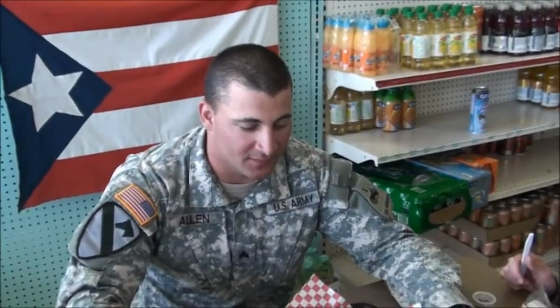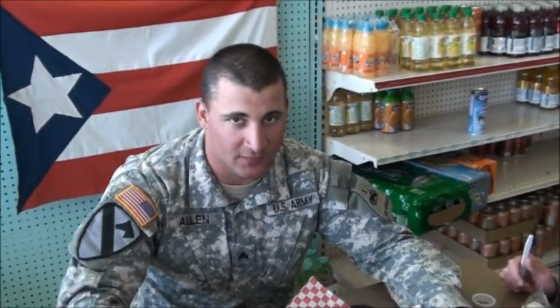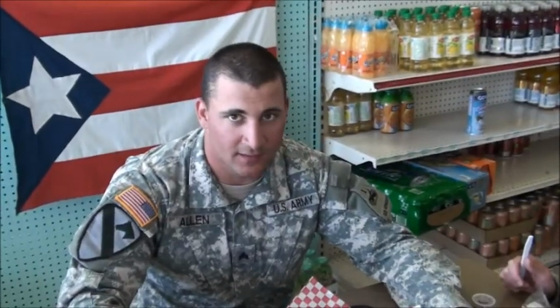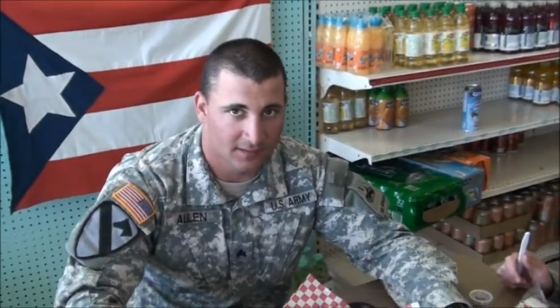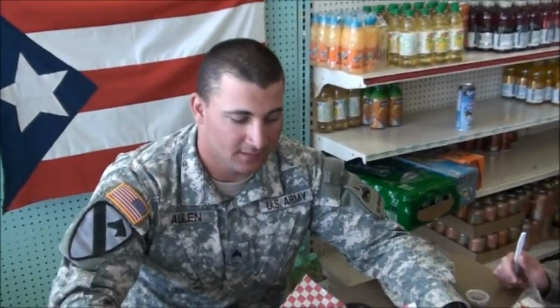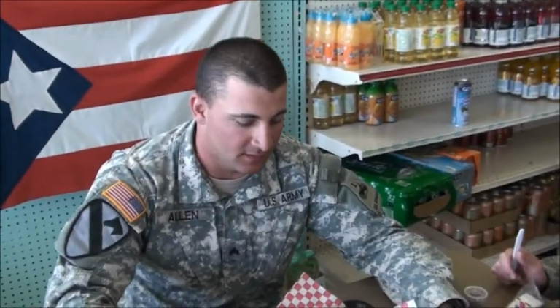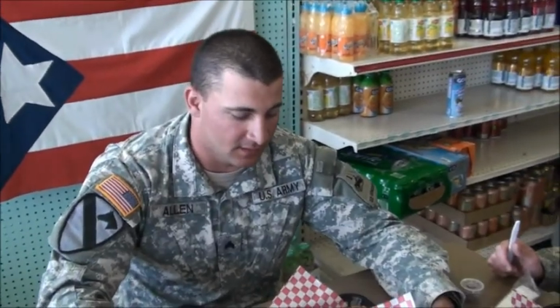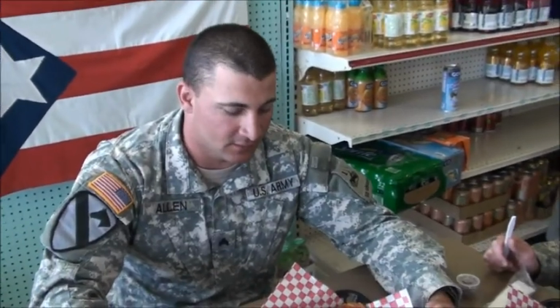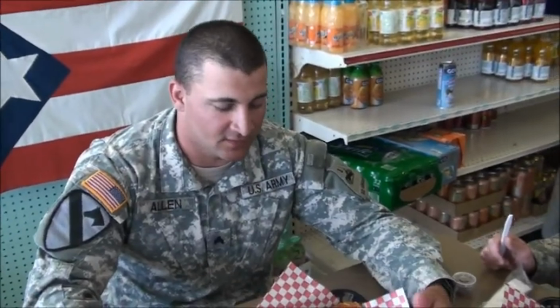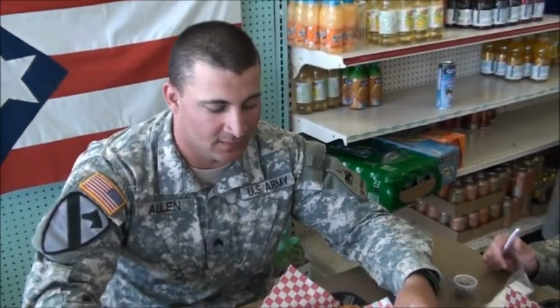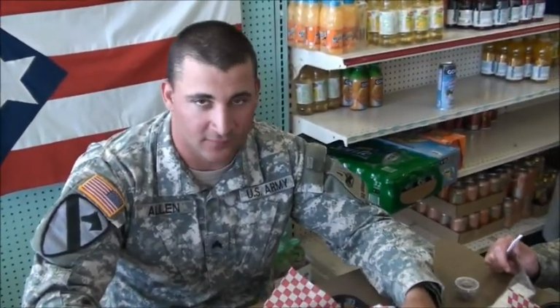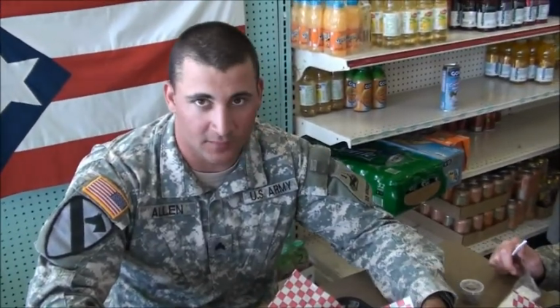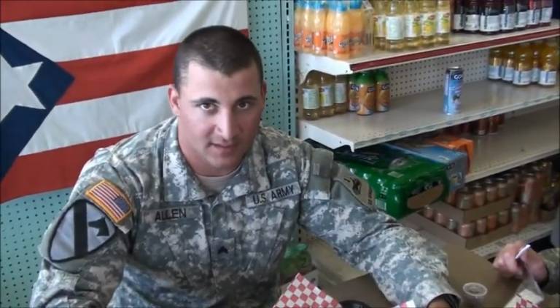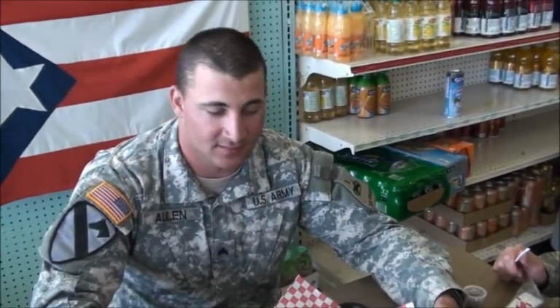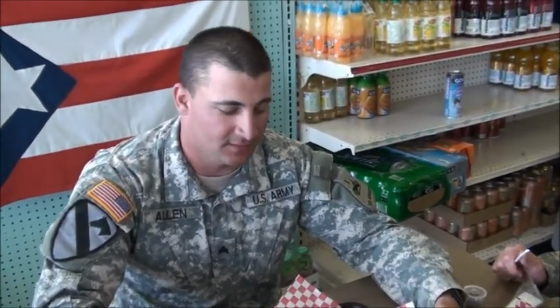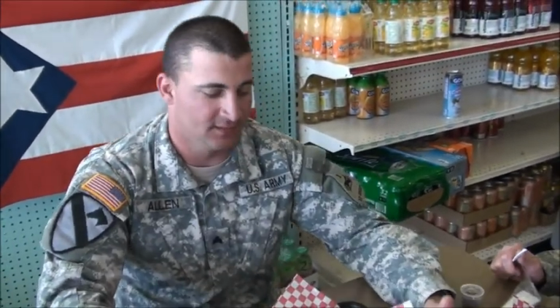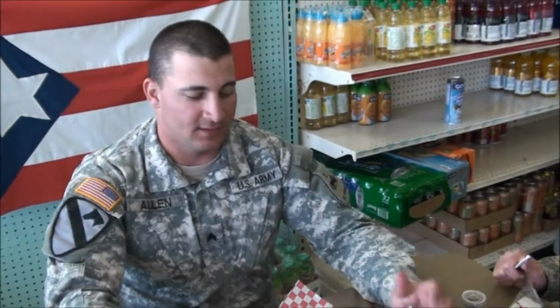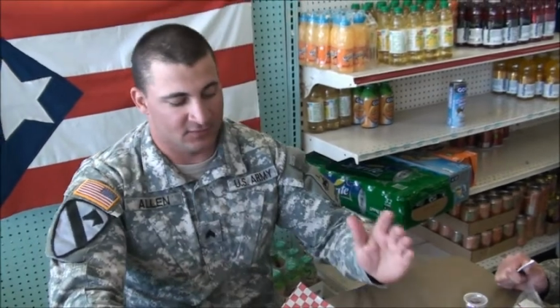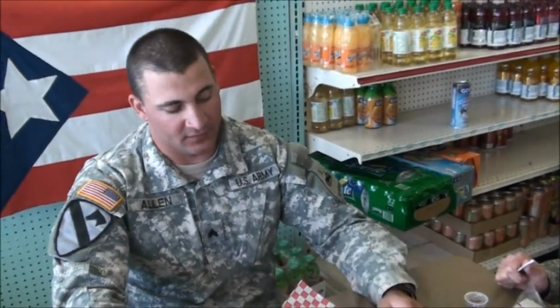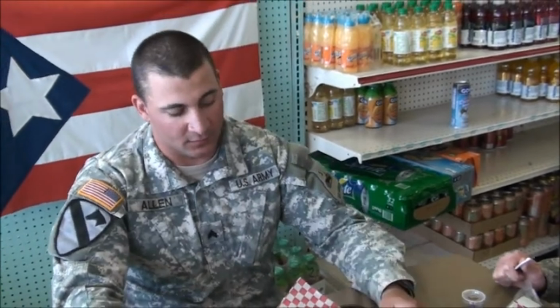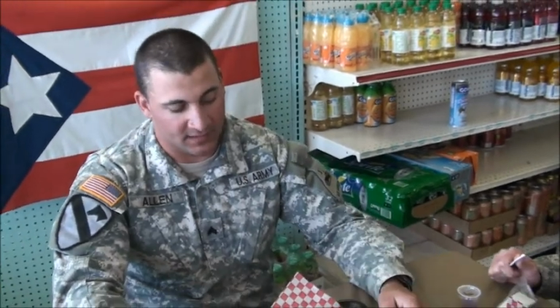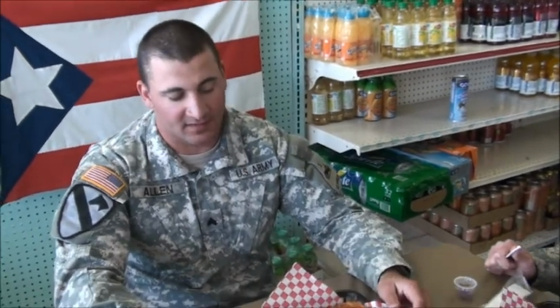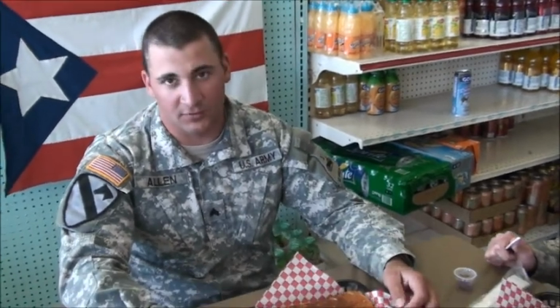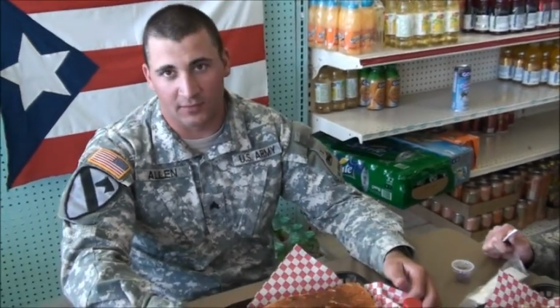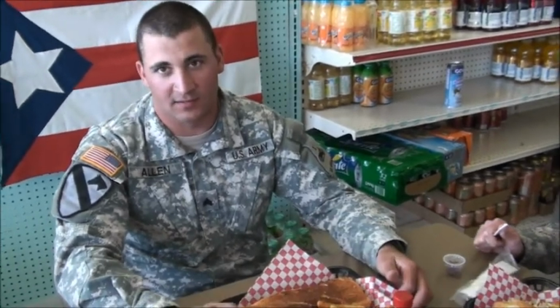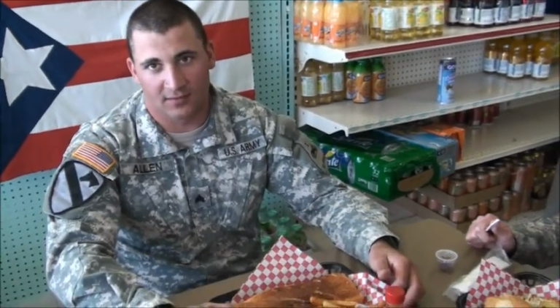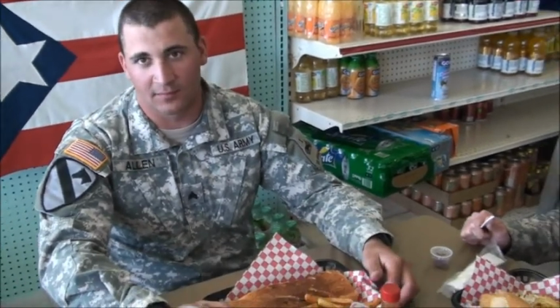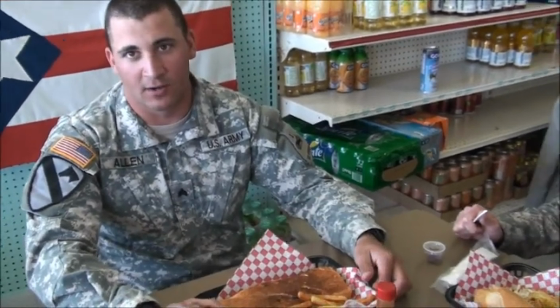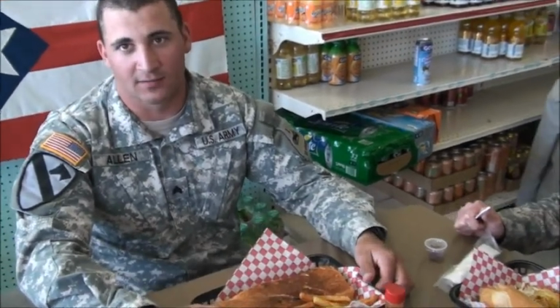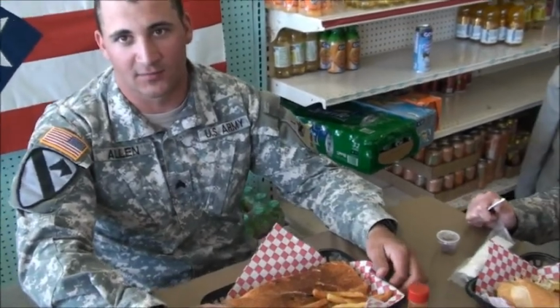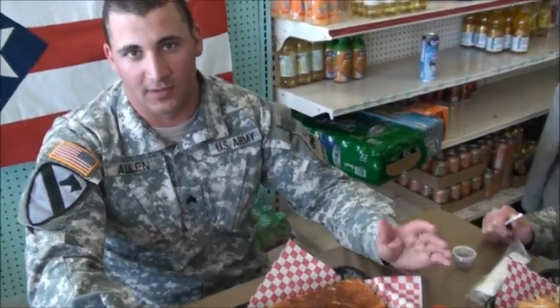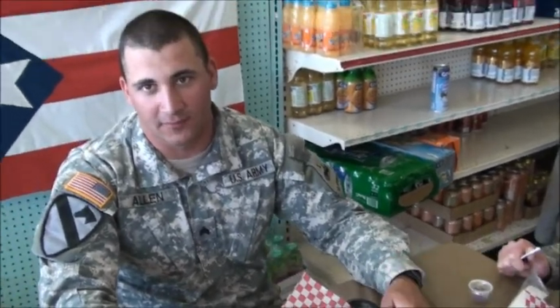My name is Matthew Allen. I'm in the U.S. Army here at Fort Bliss, Texas. I was told if I wanted to get a sandwich from anywhere in town to come to Maracas, so that's where I came.